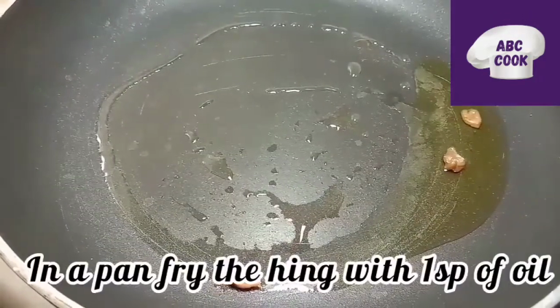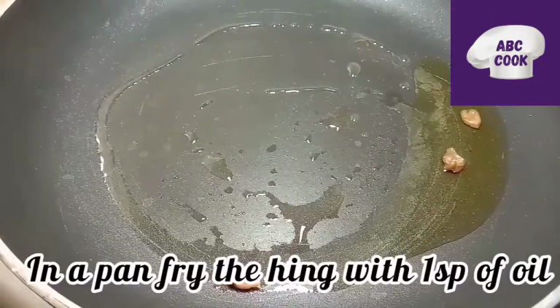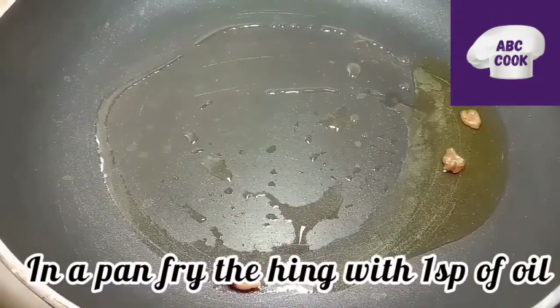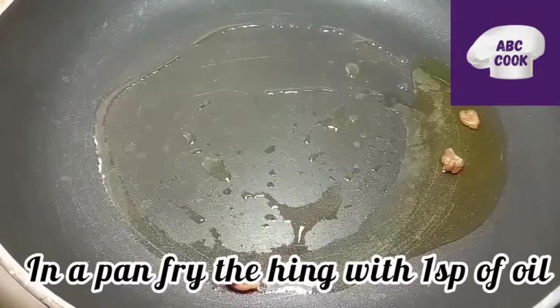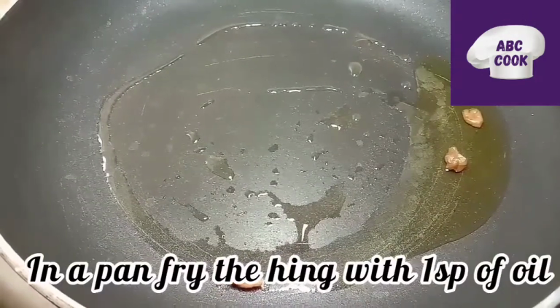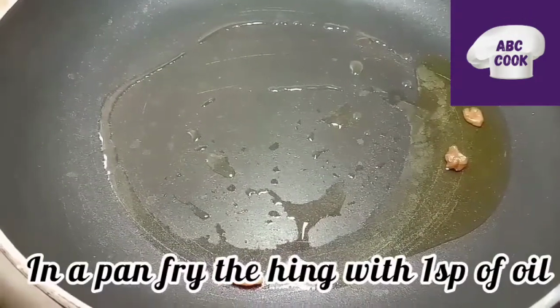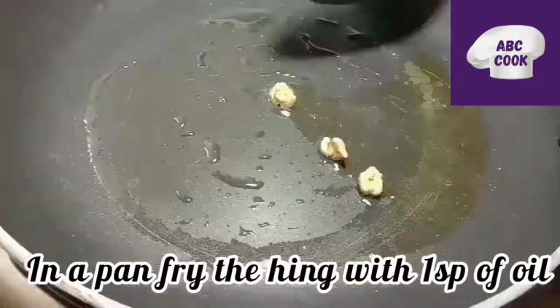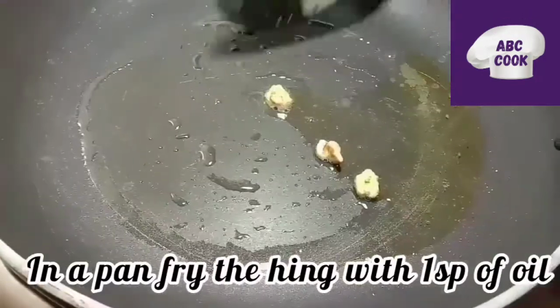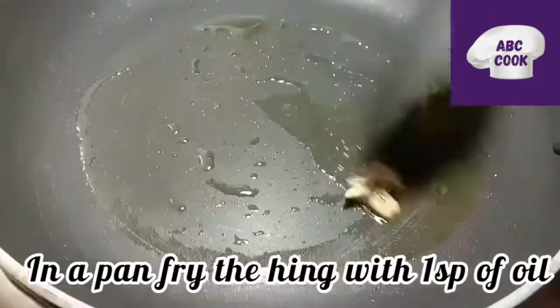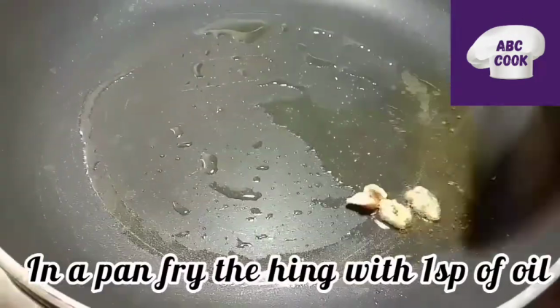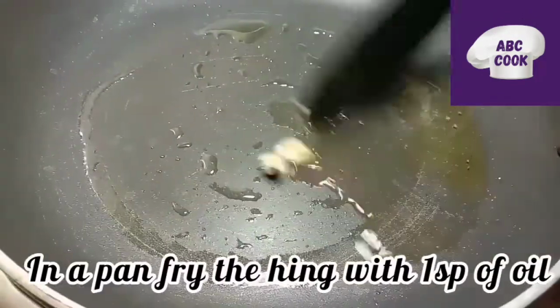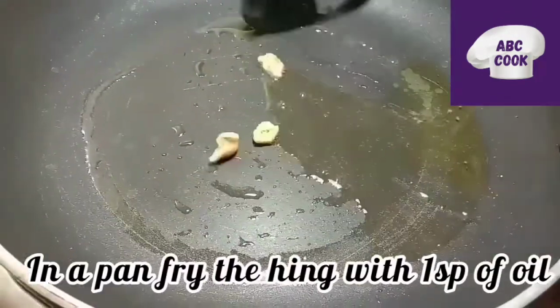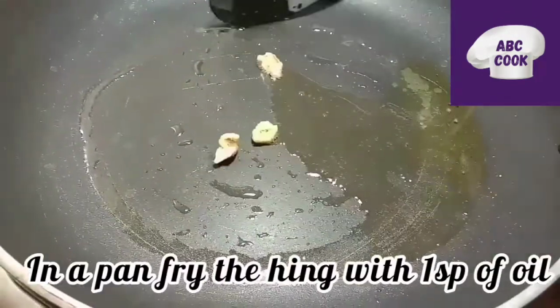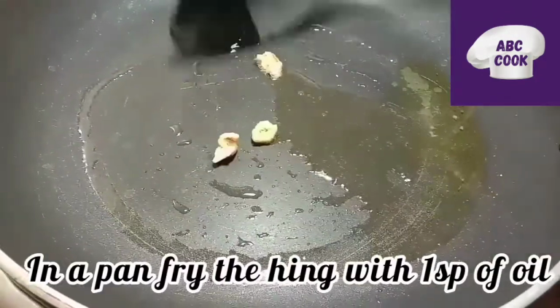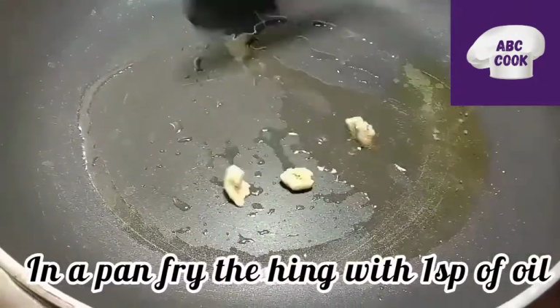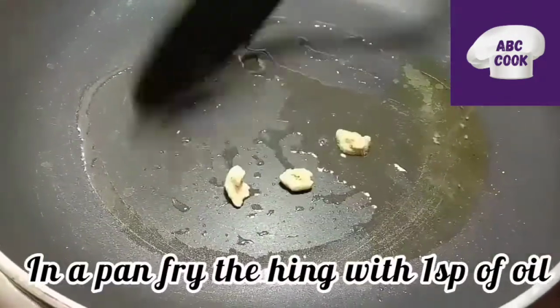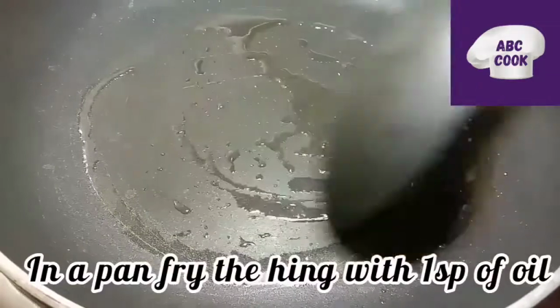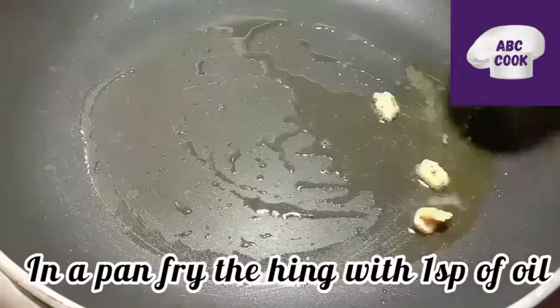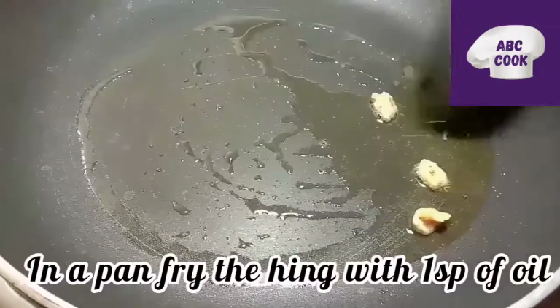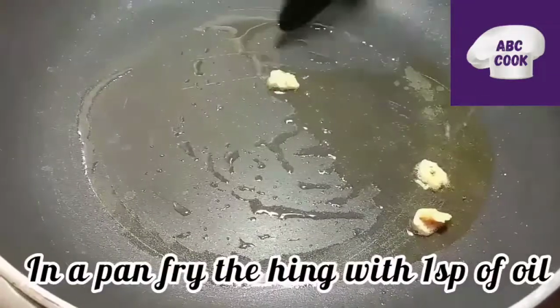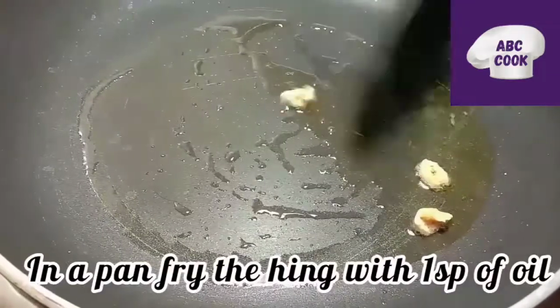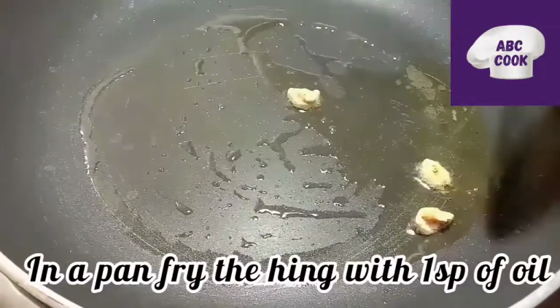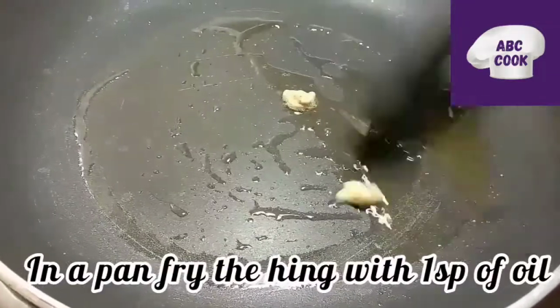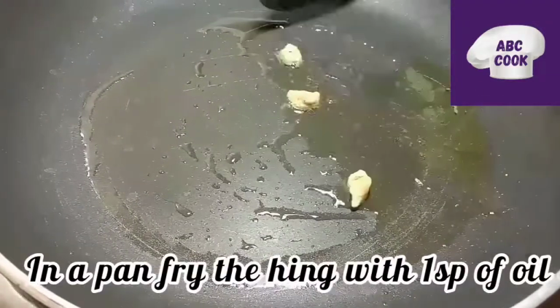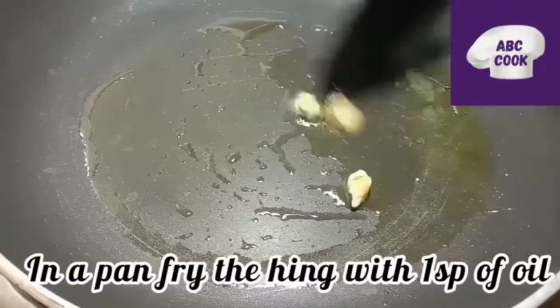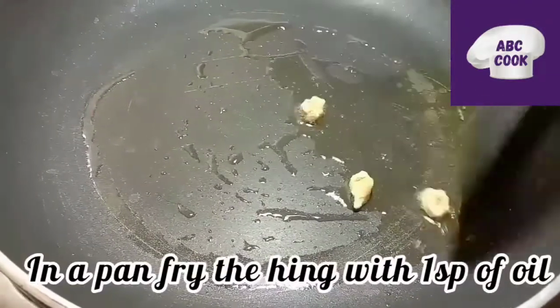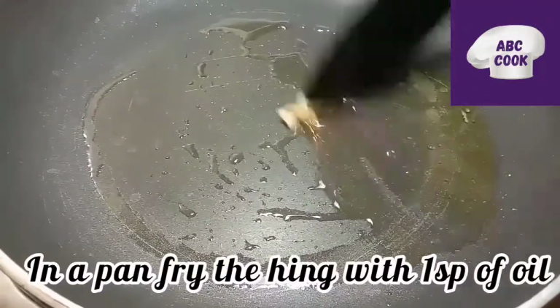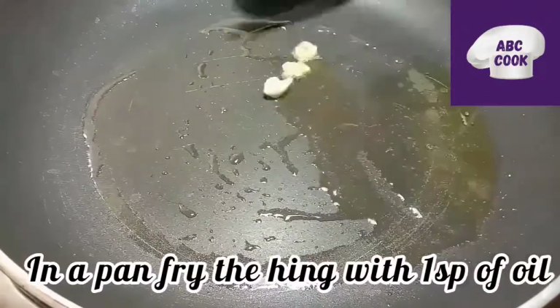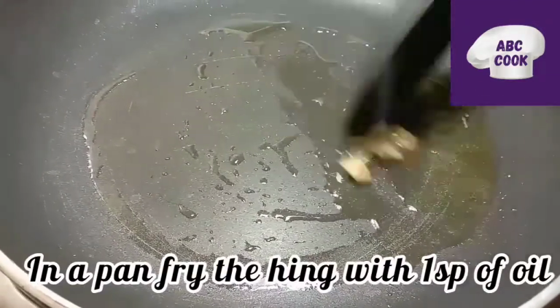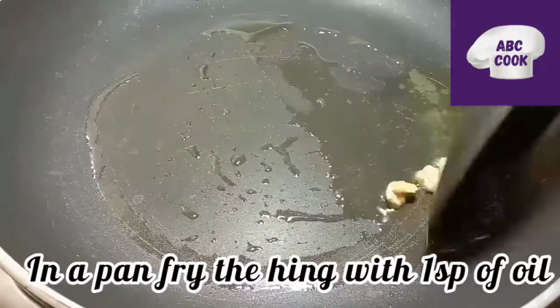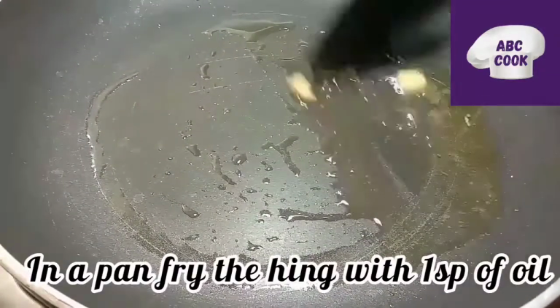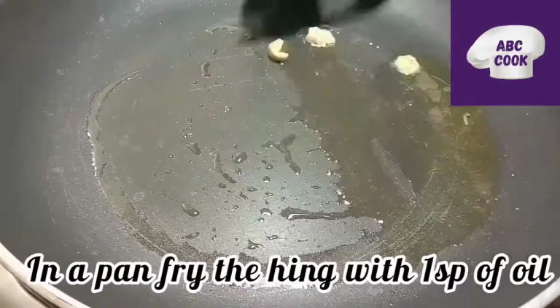First, I'm doing the chutney. Put the chutney in at the last.